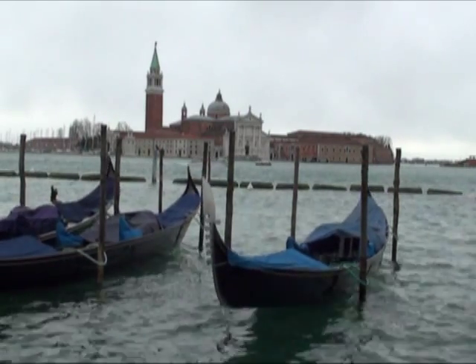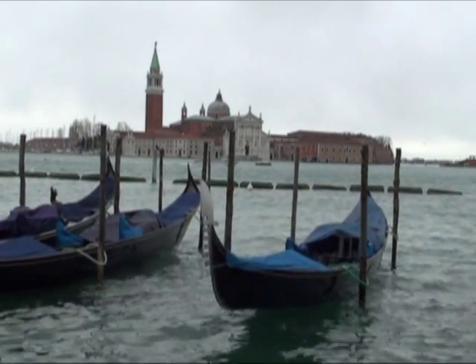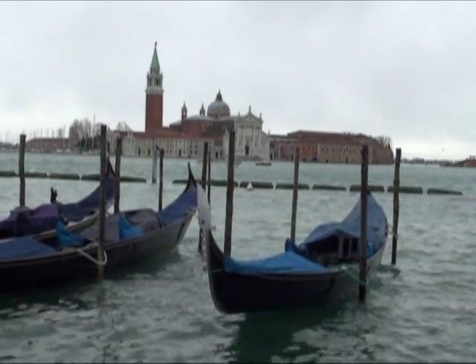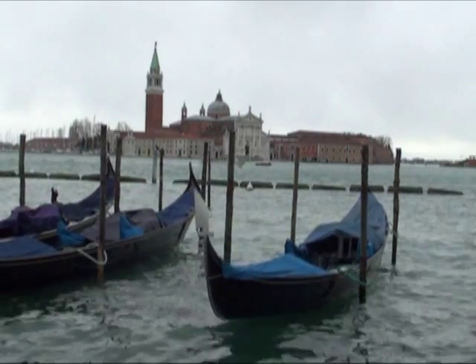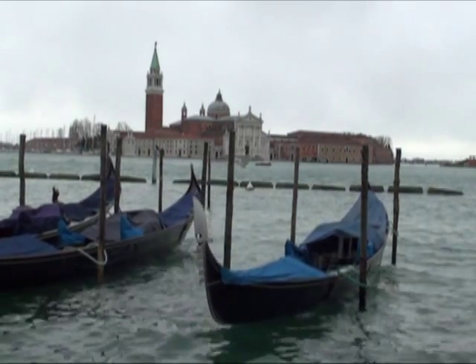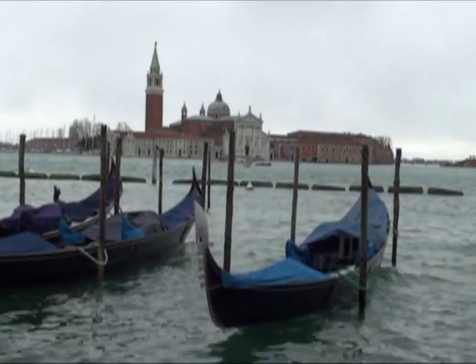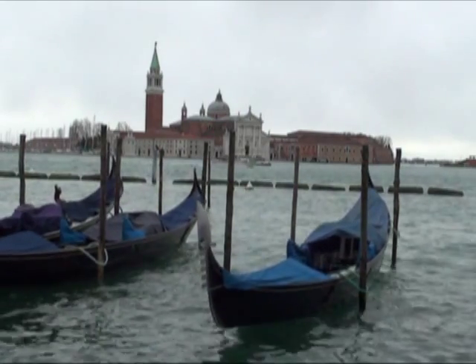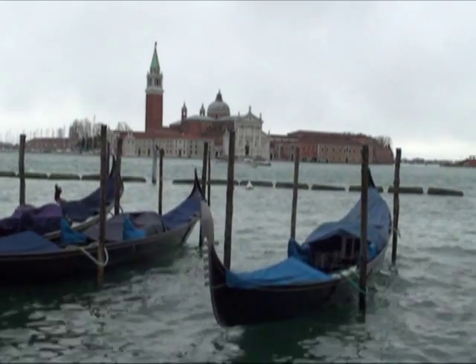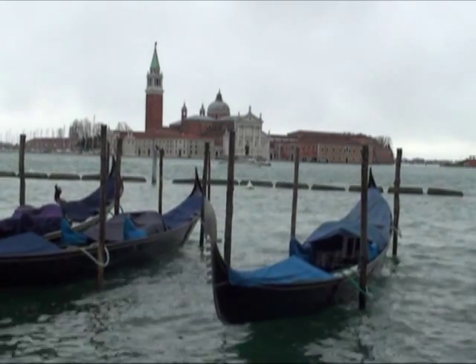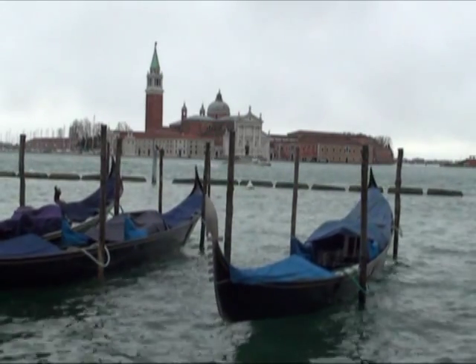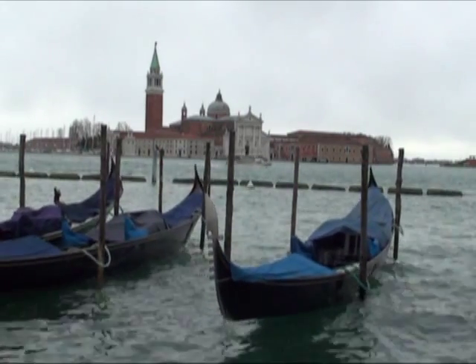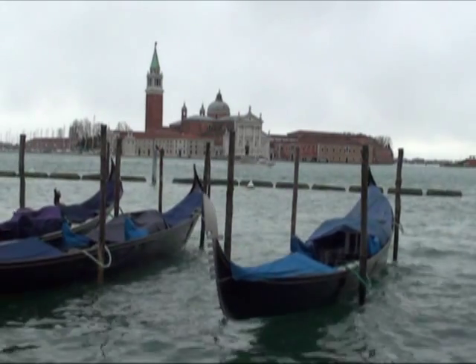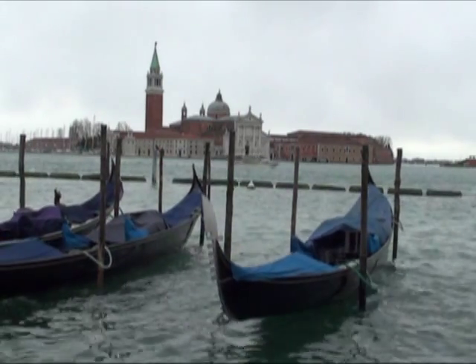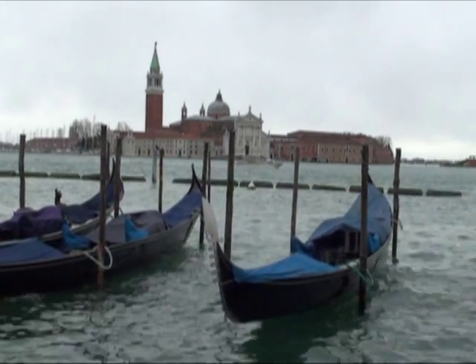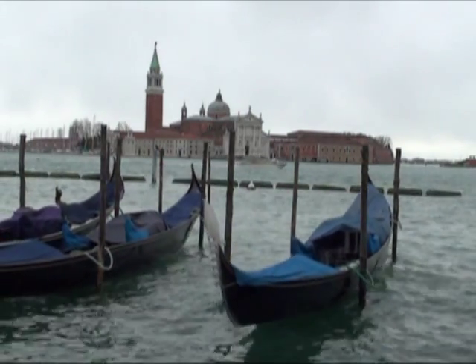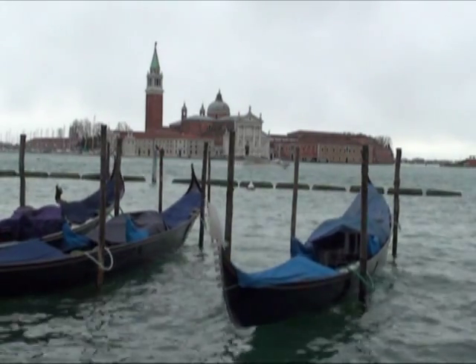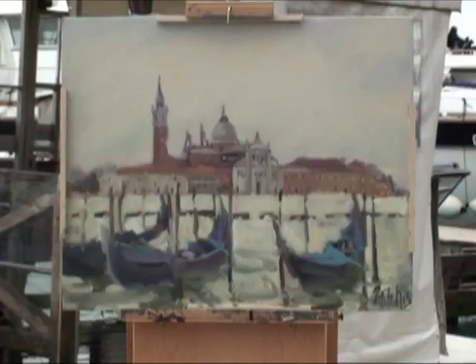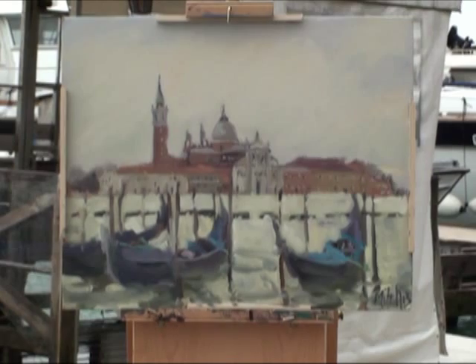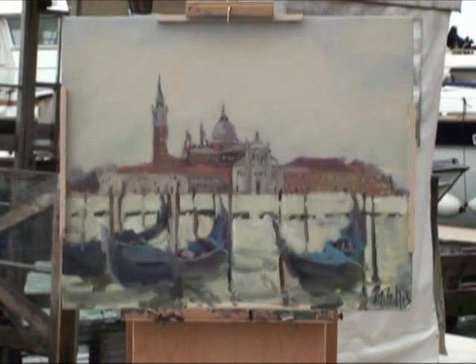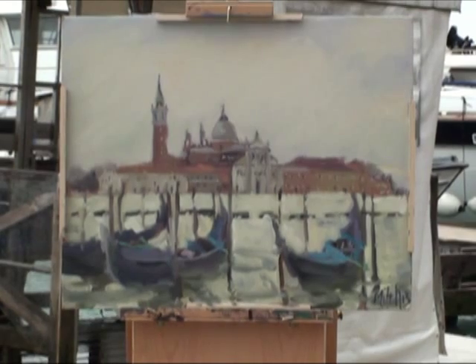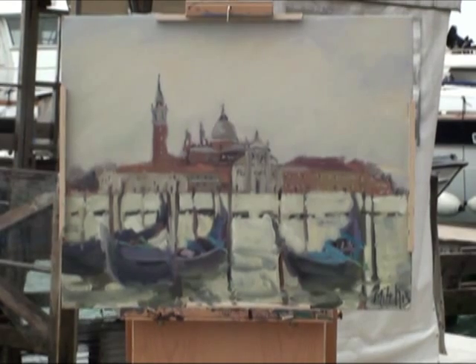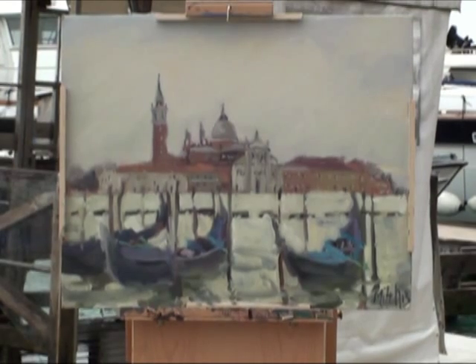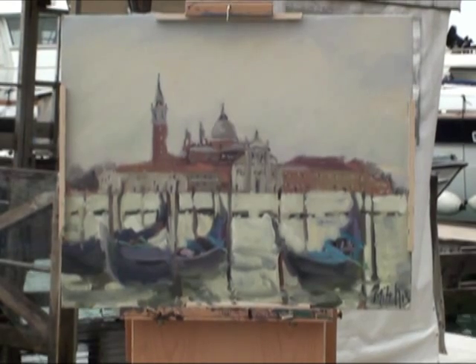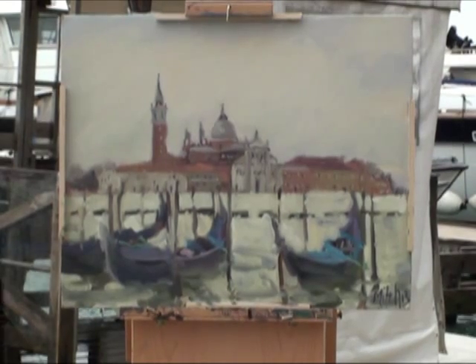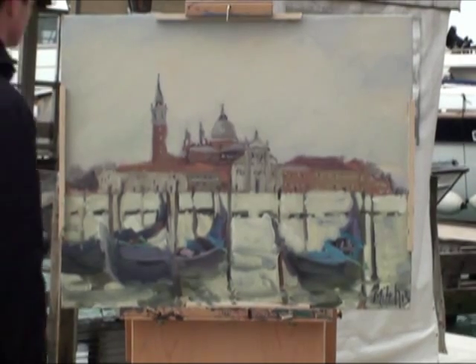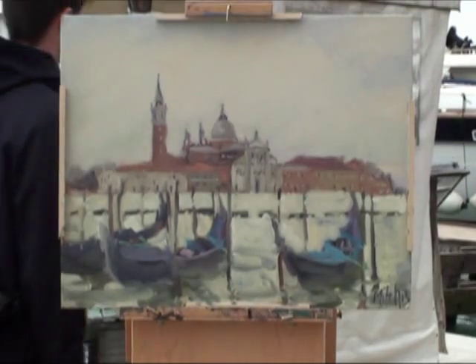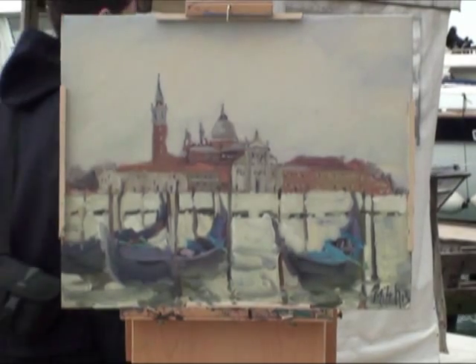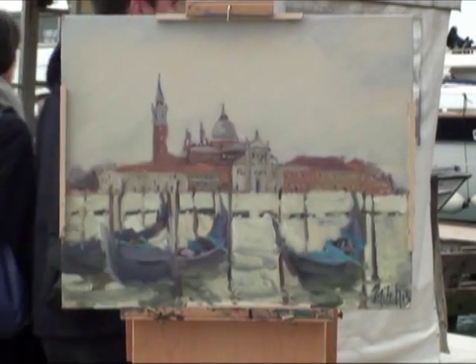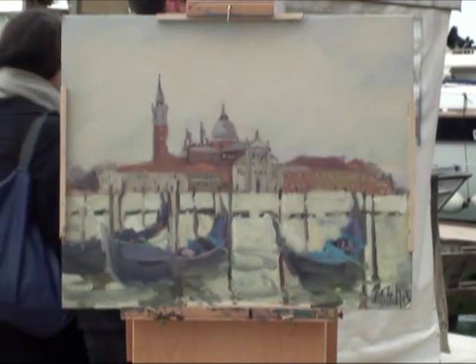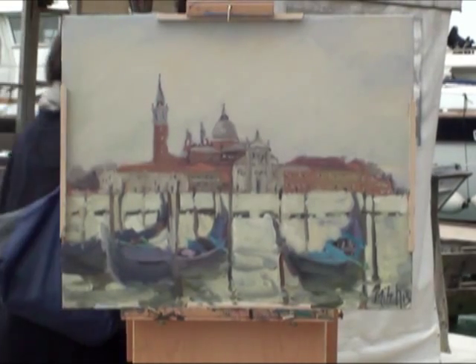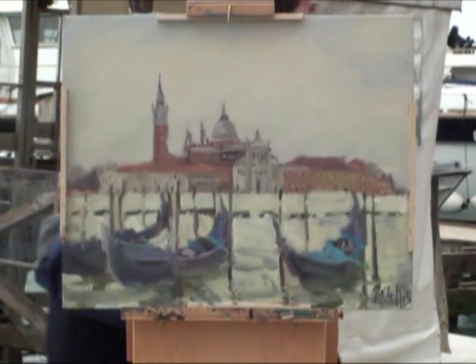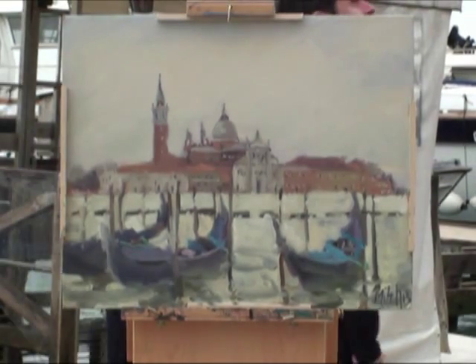That's the final view. That's the final painting.